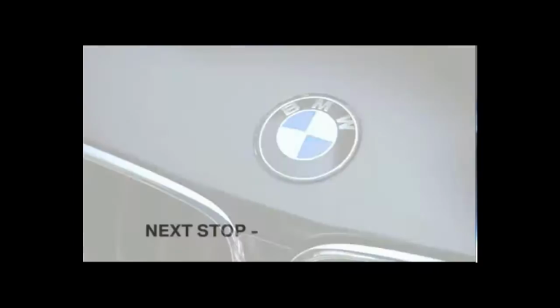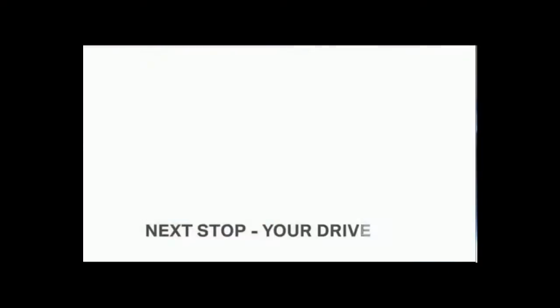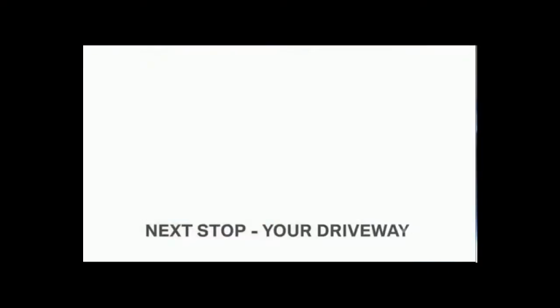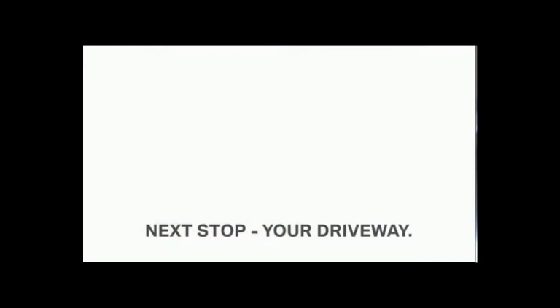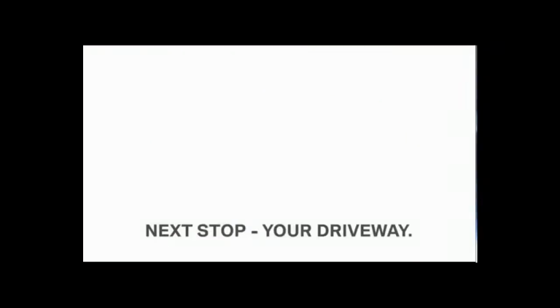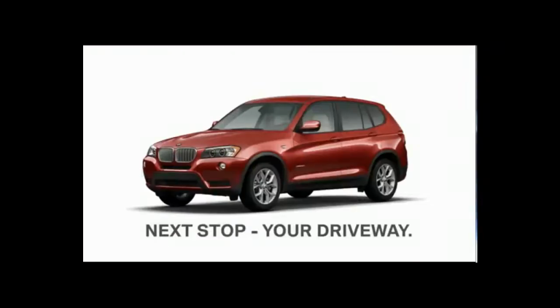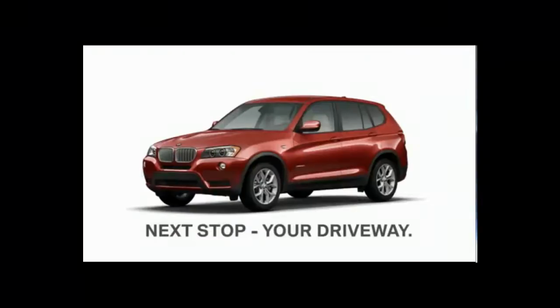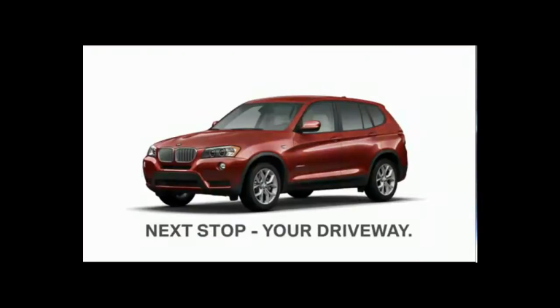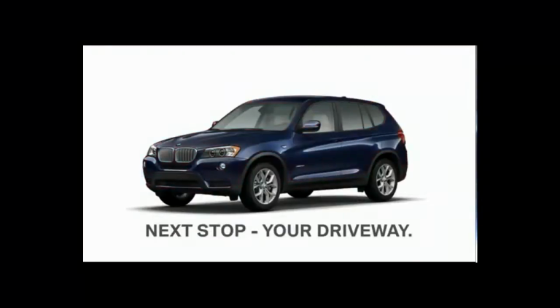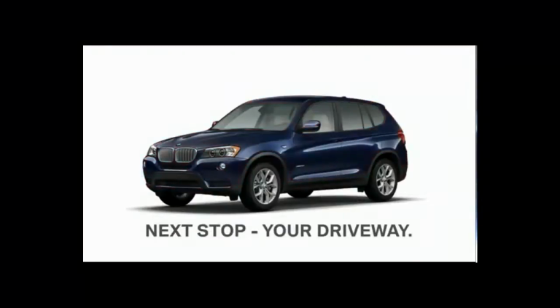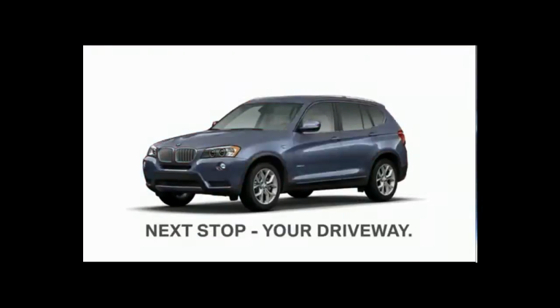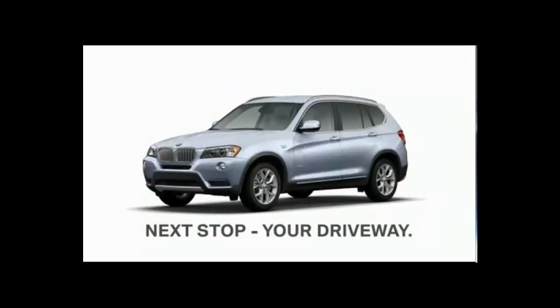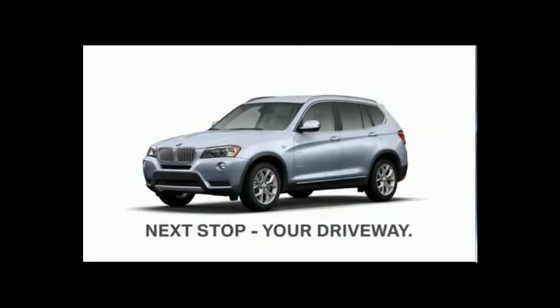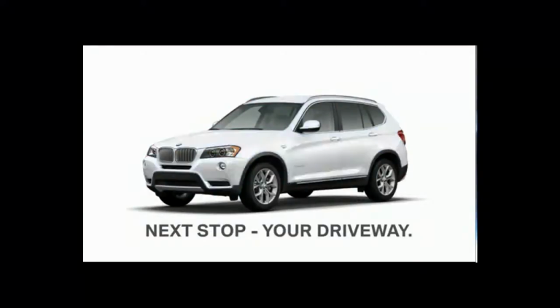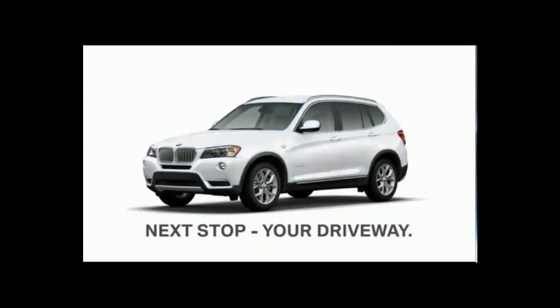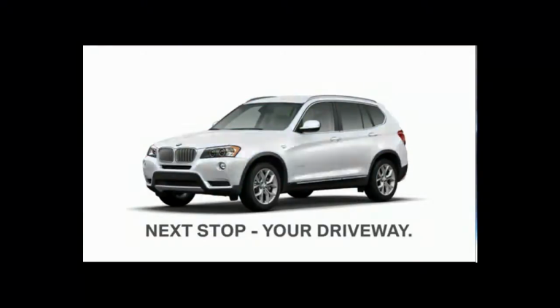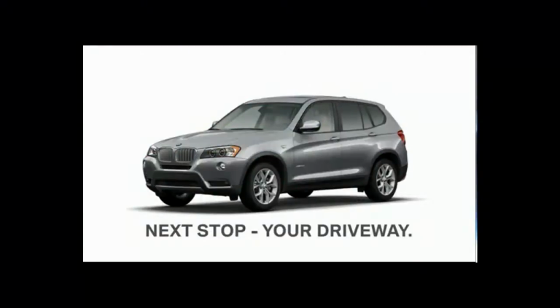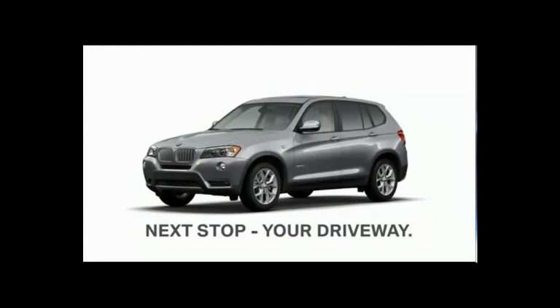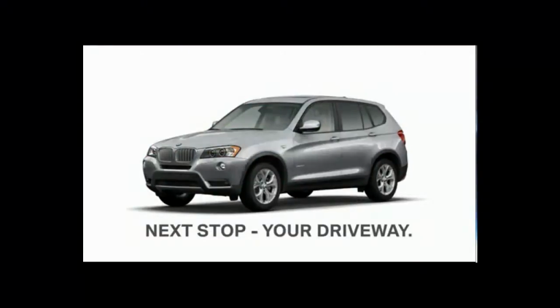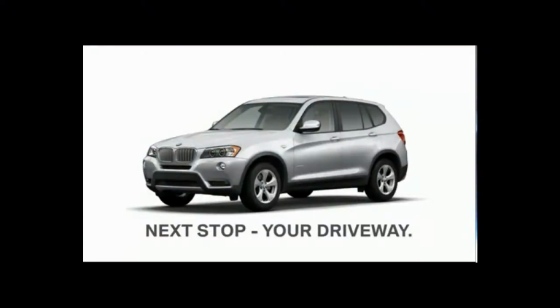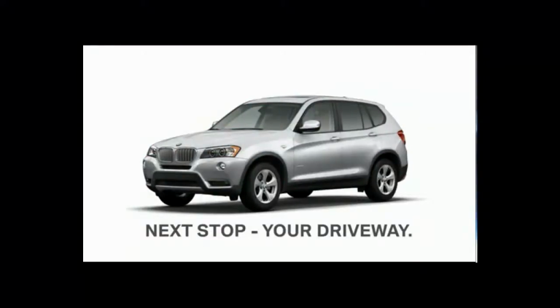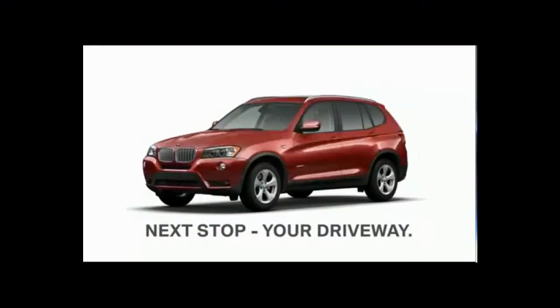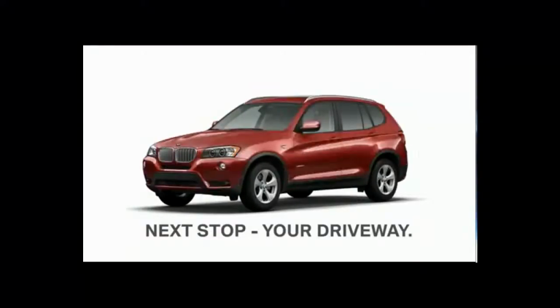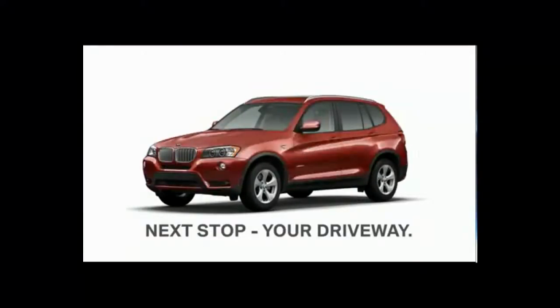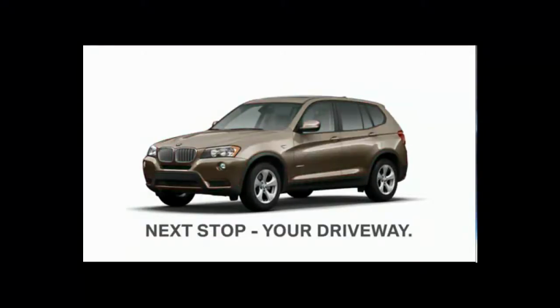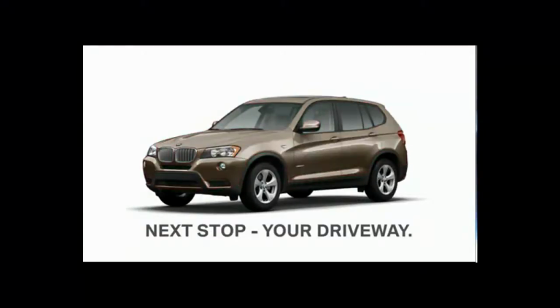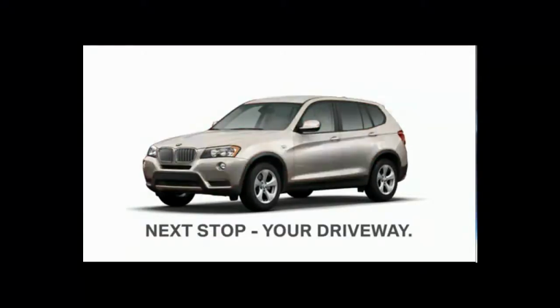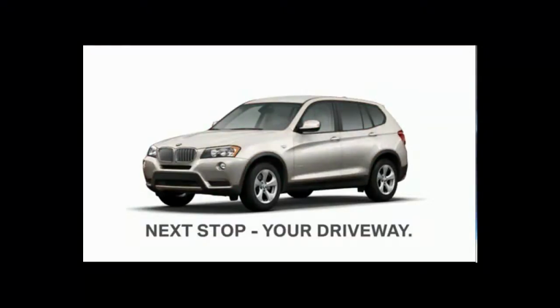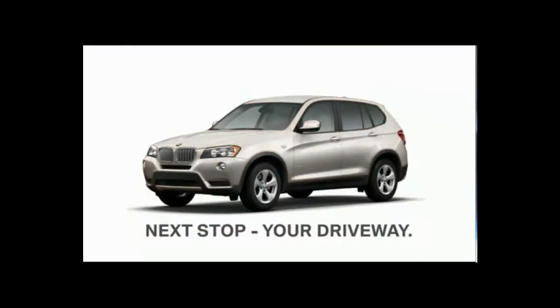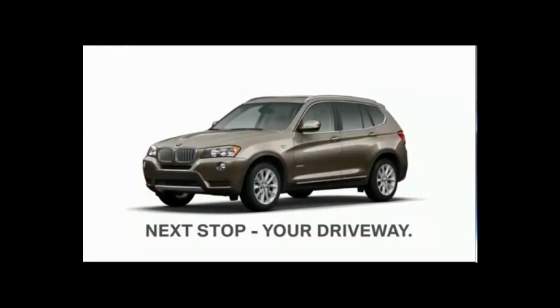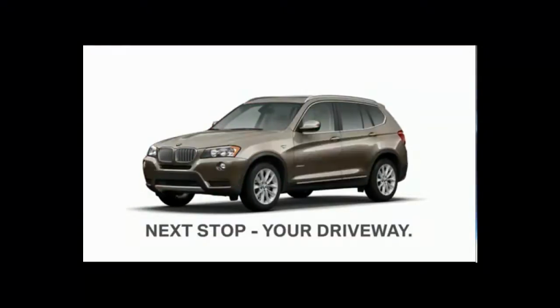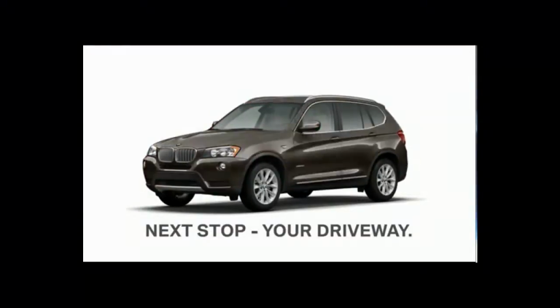Next stop, your driveway. Enjoy your new BMW X3.